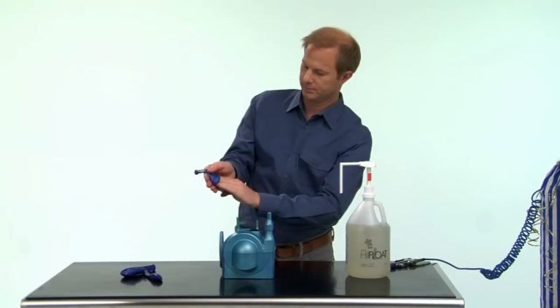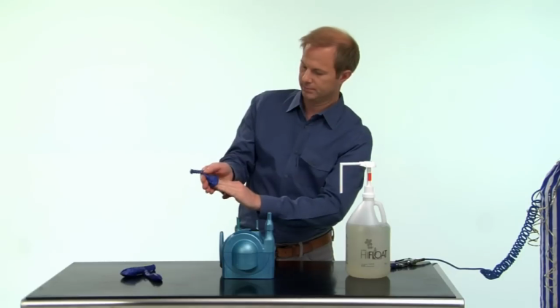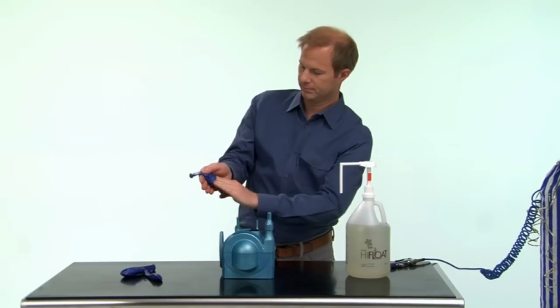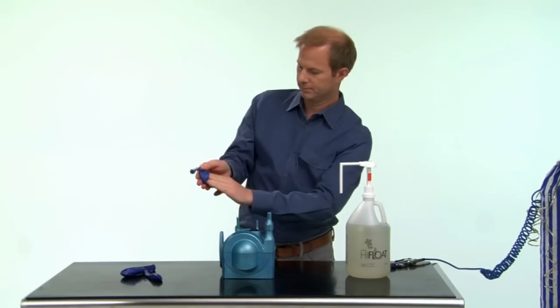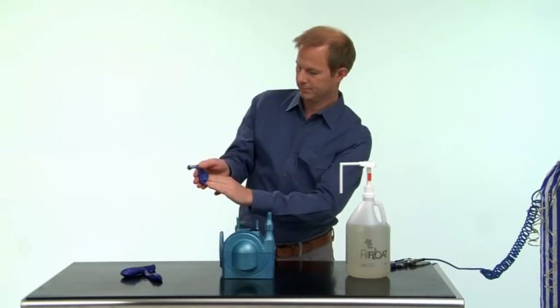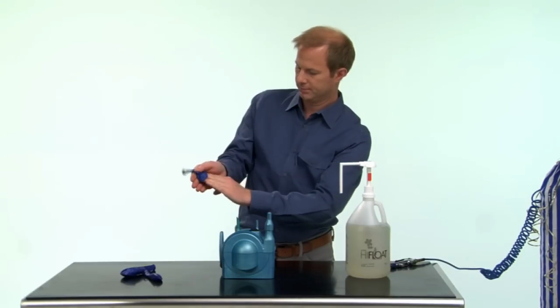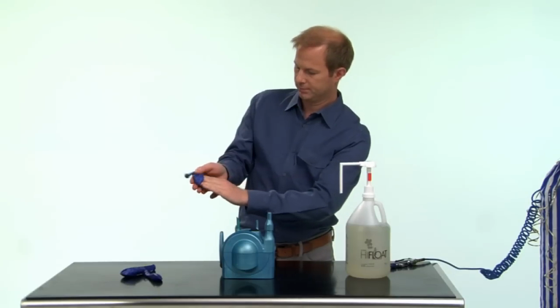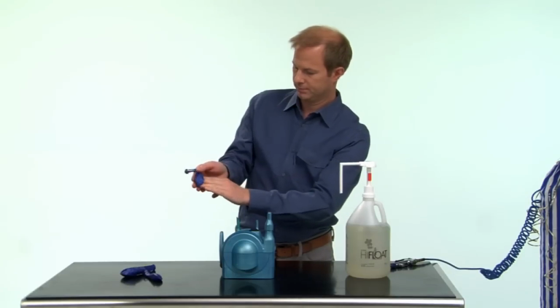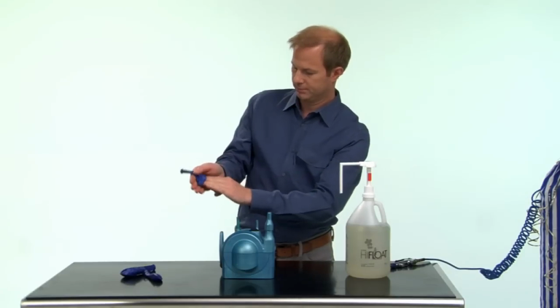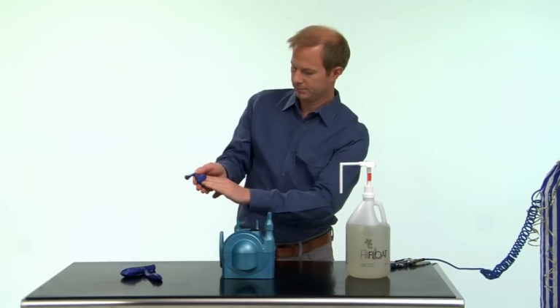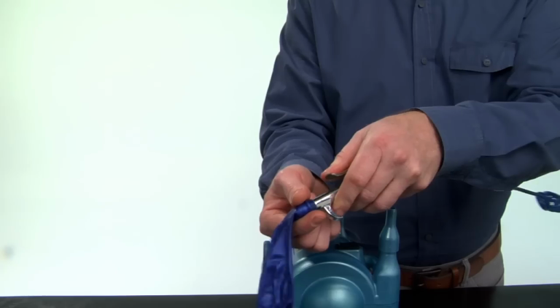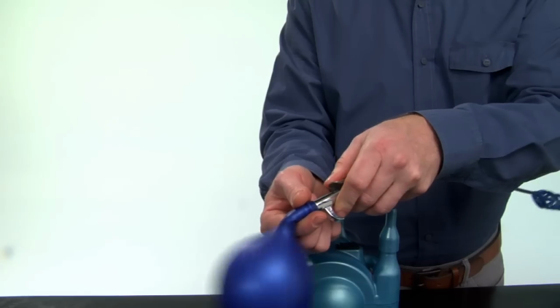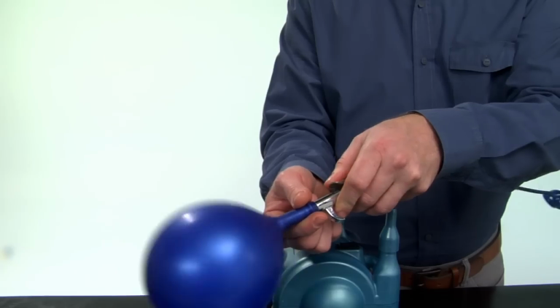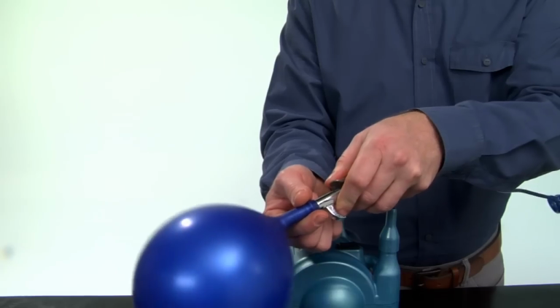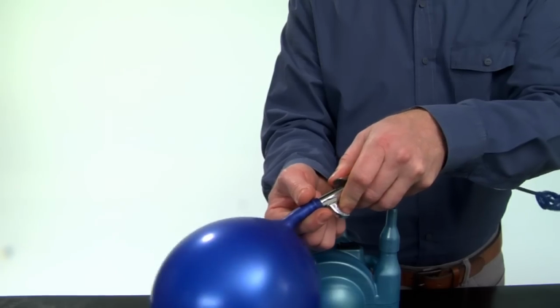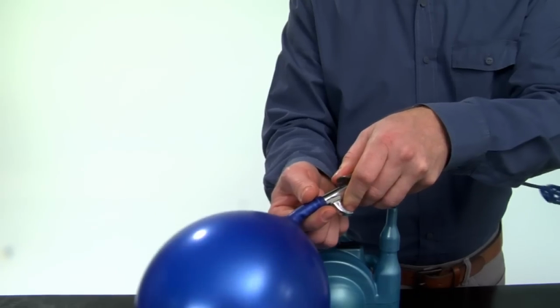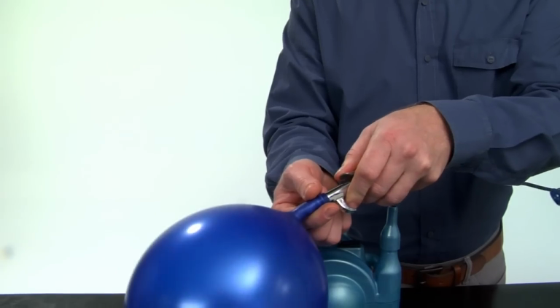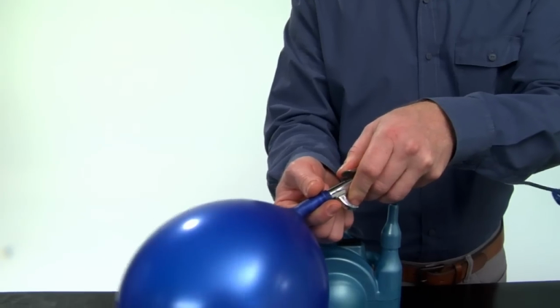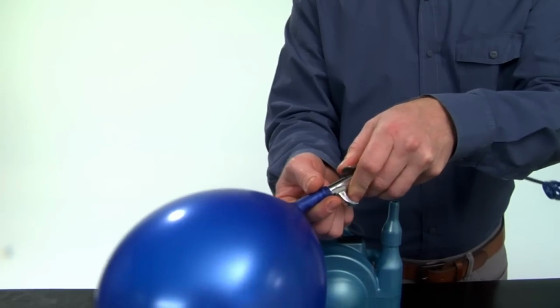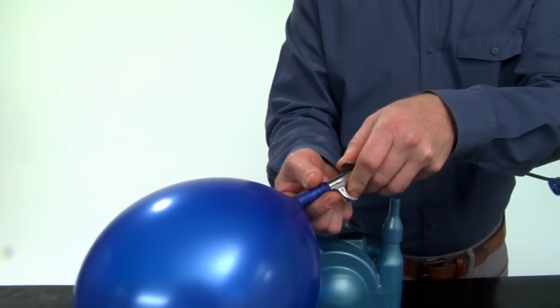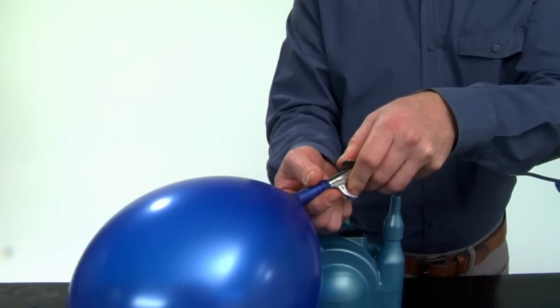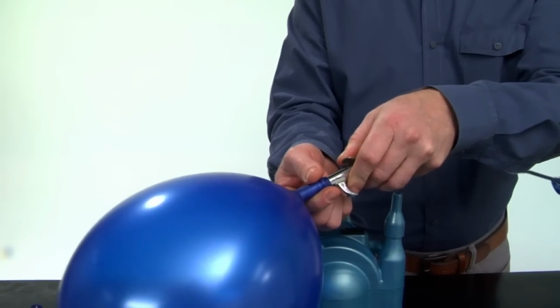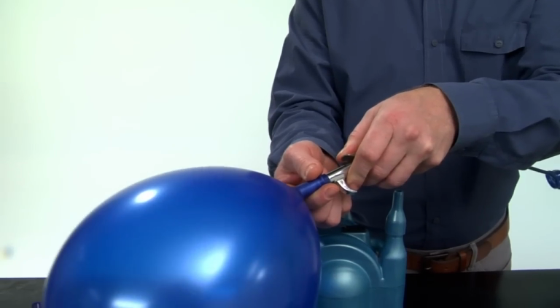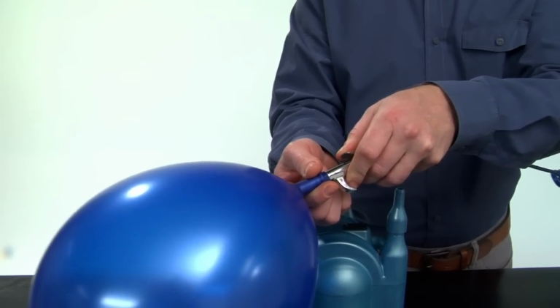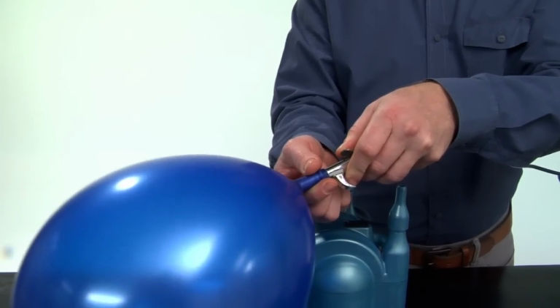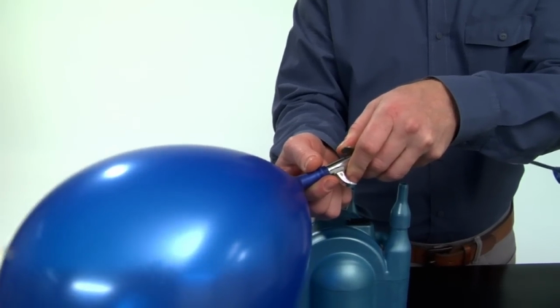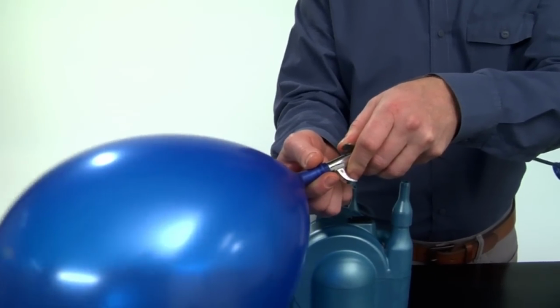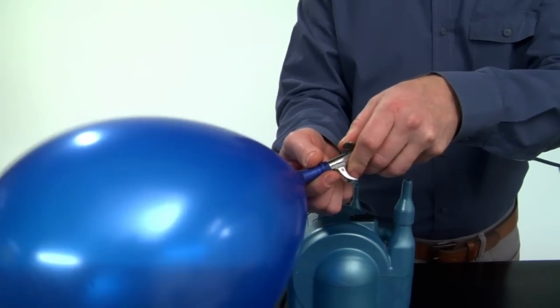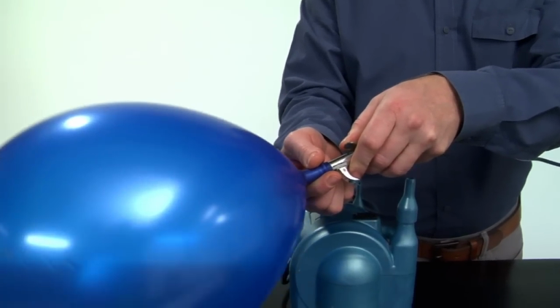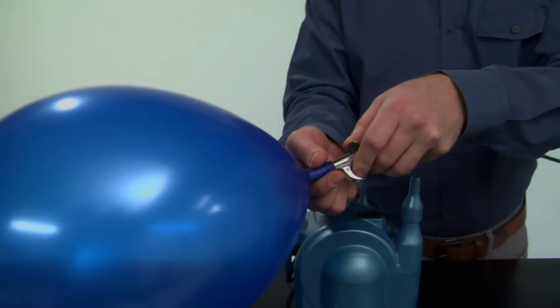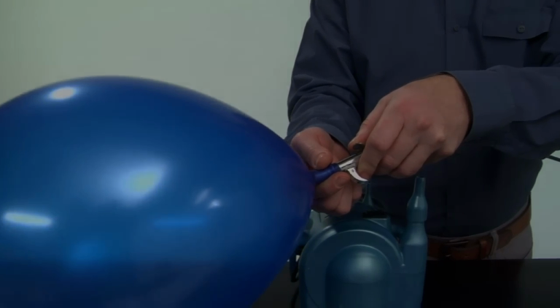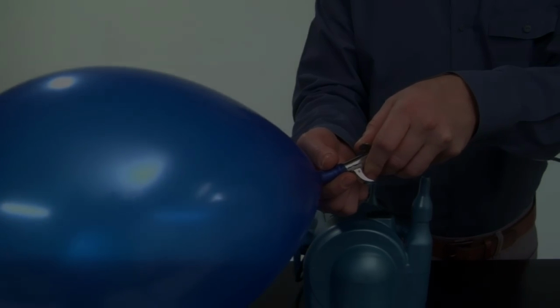Stretching balloons with air before they are inflated with helium allows them to be inflated to a larger size.